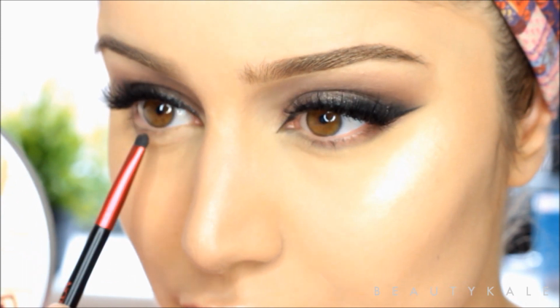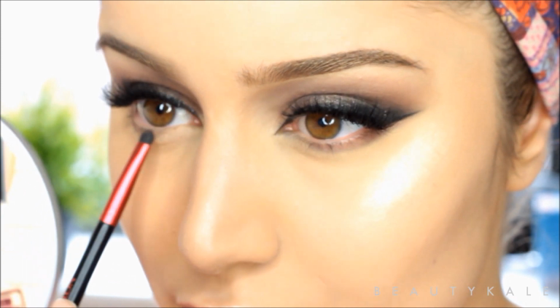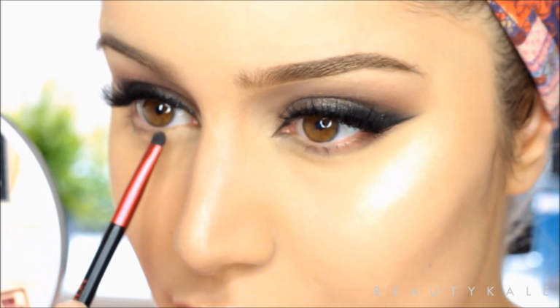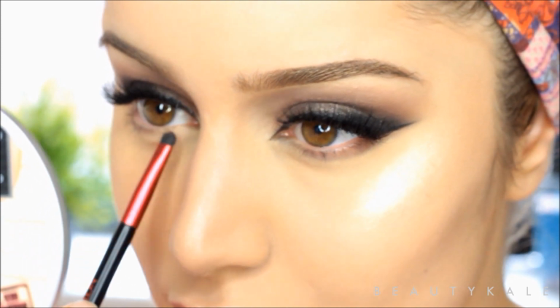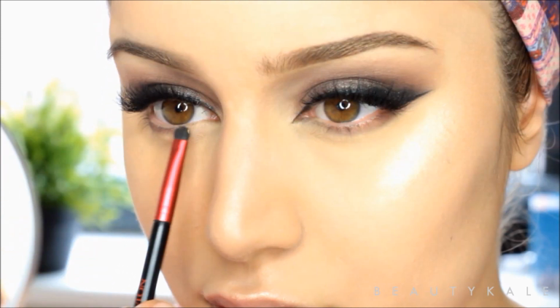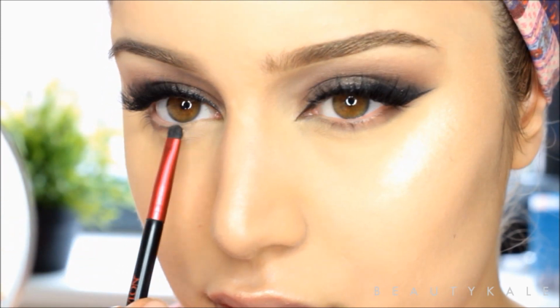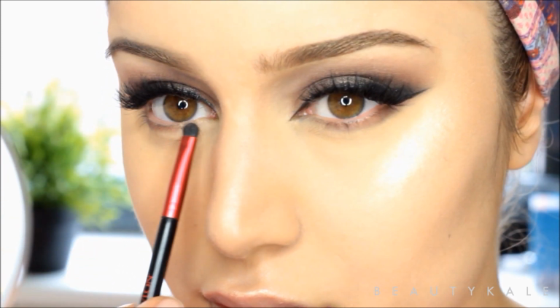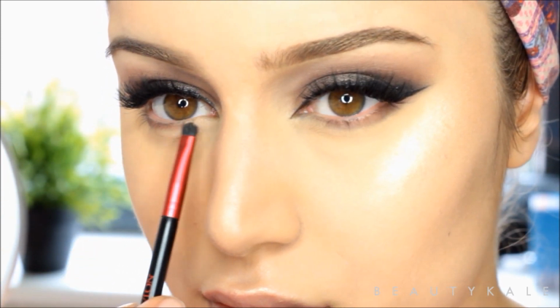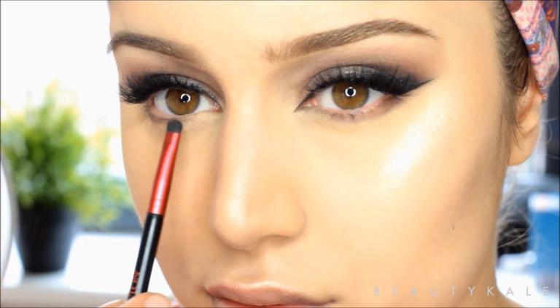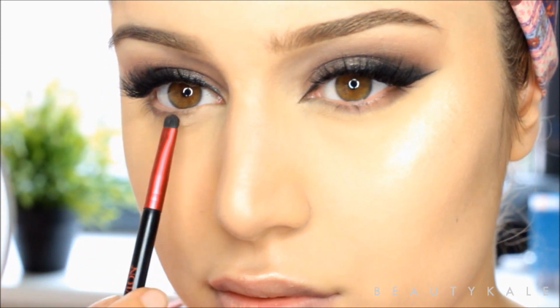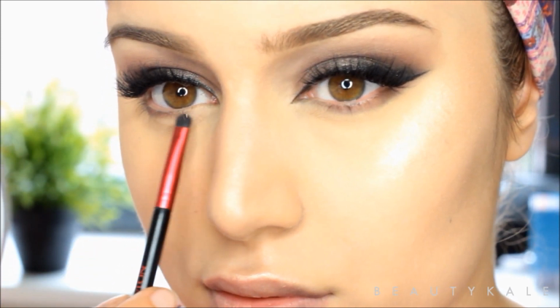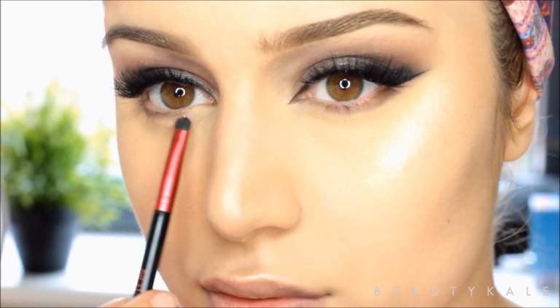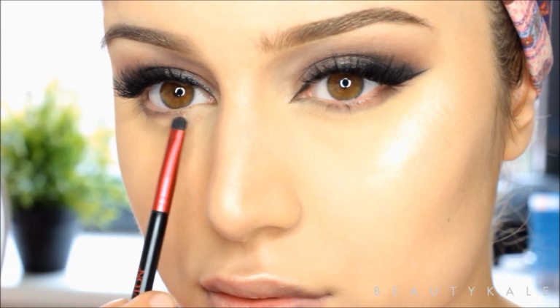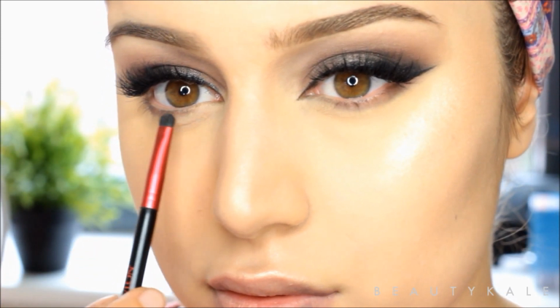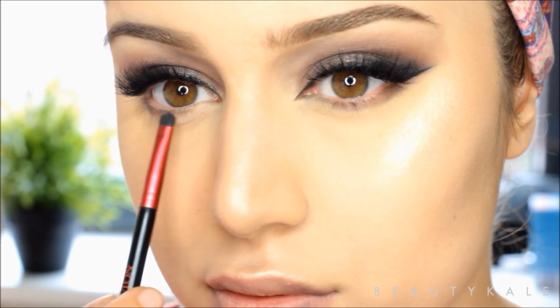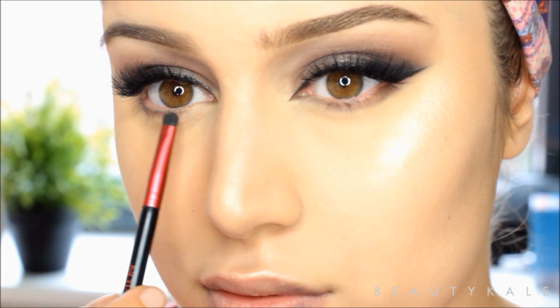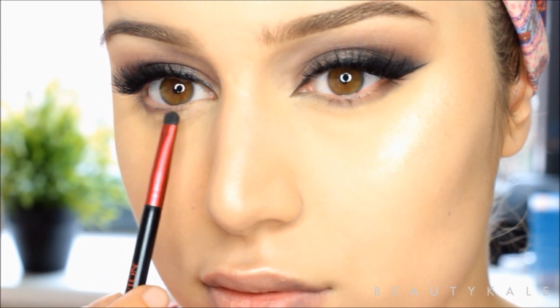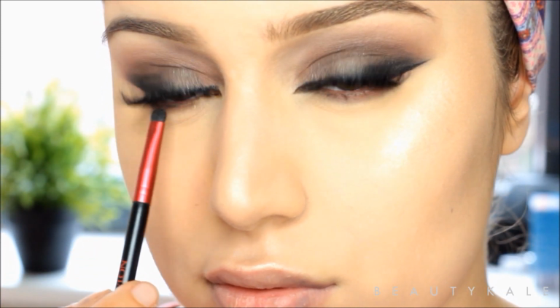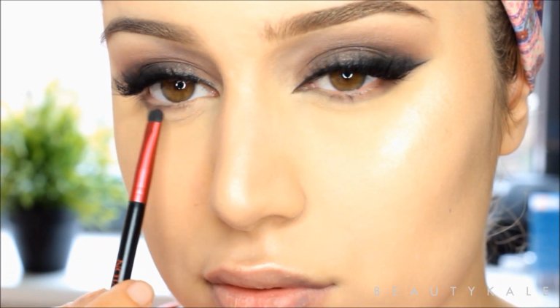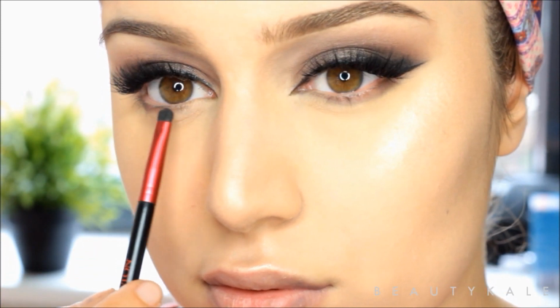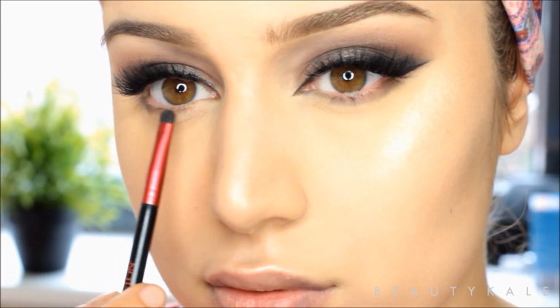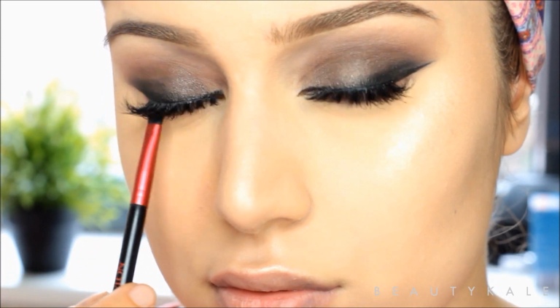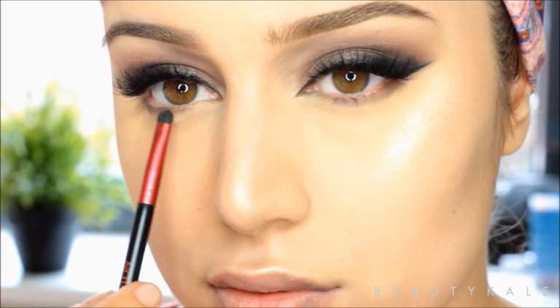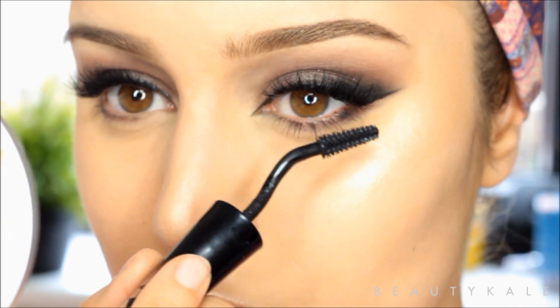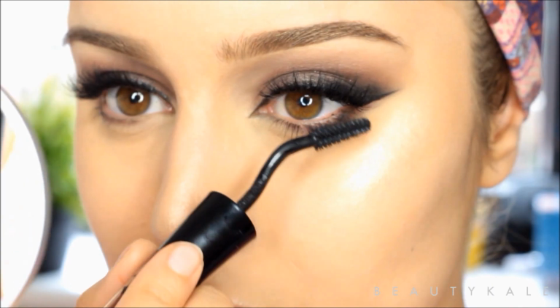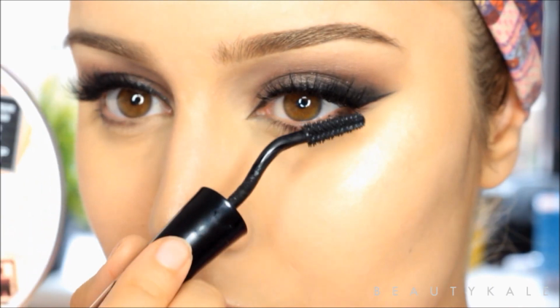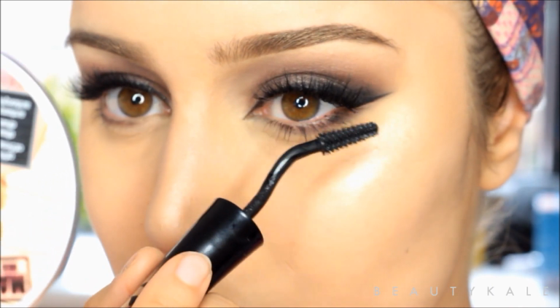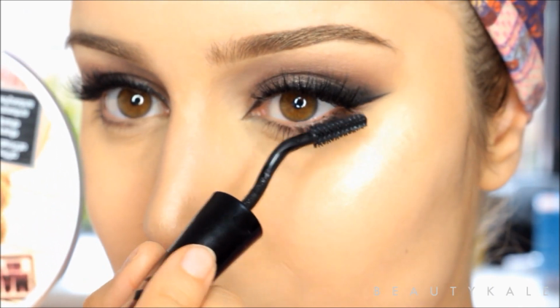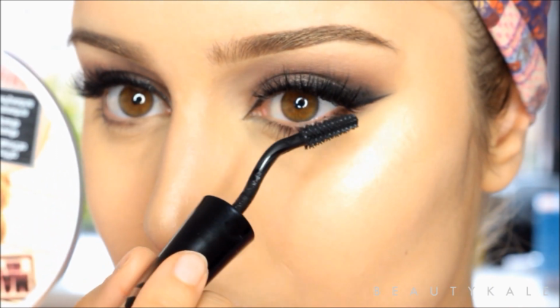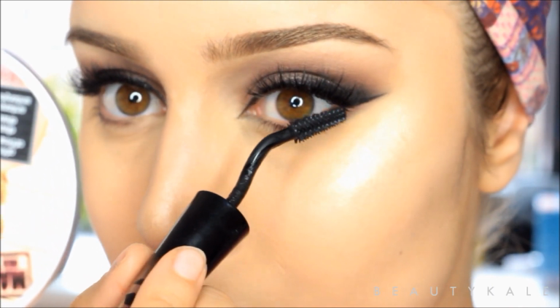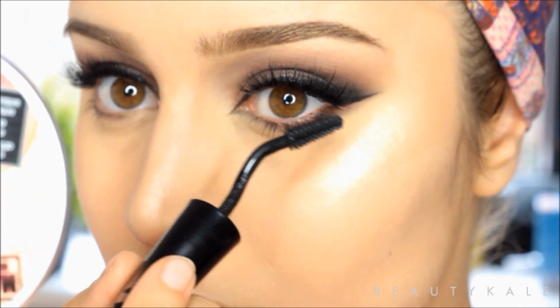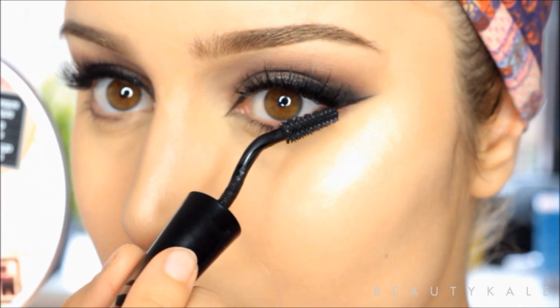Next, I'm going to lightly warm up my face using the Lancôme Star Bronzer in shade Golden.